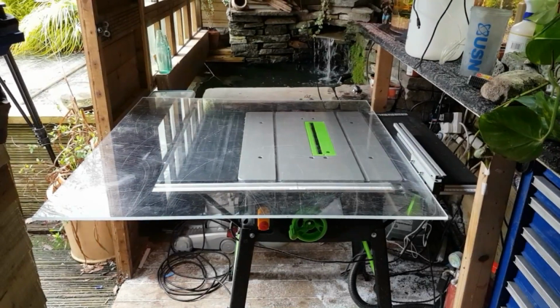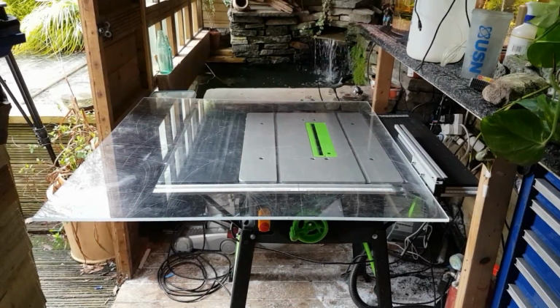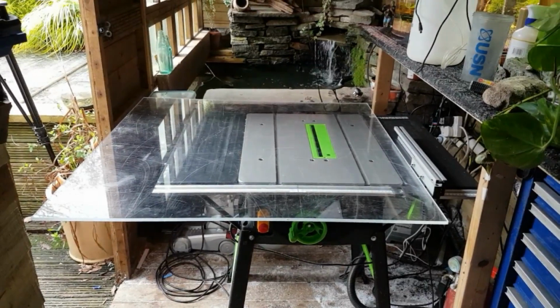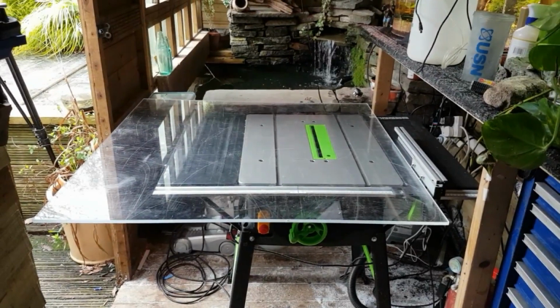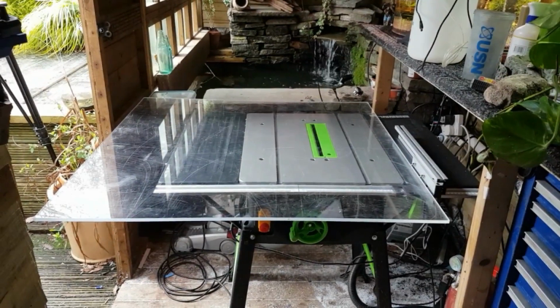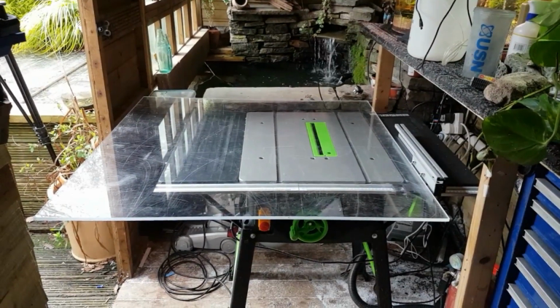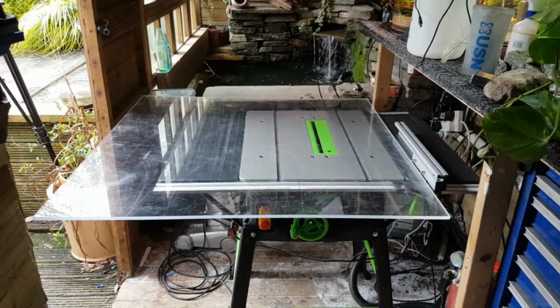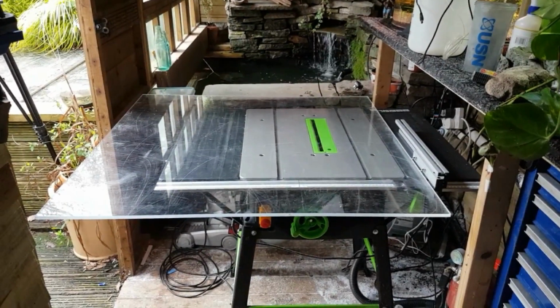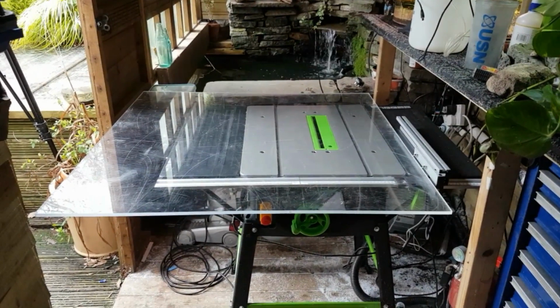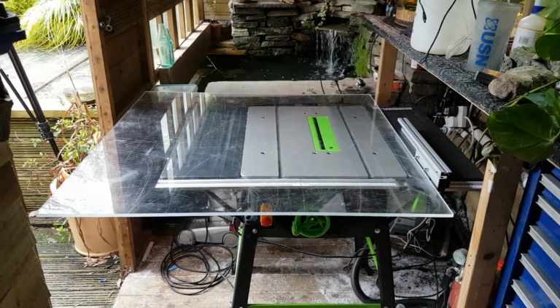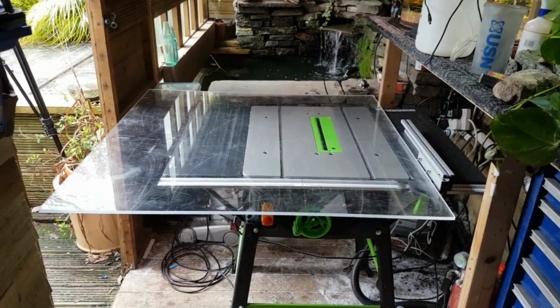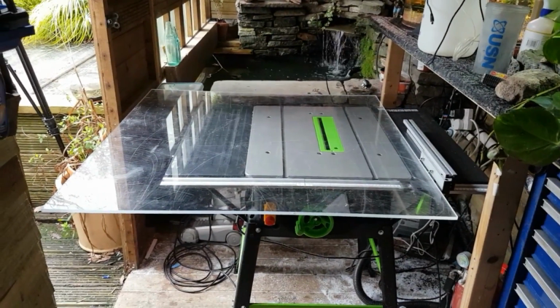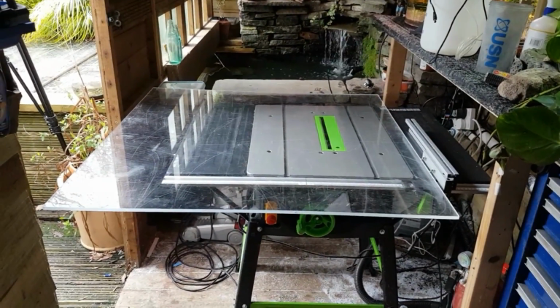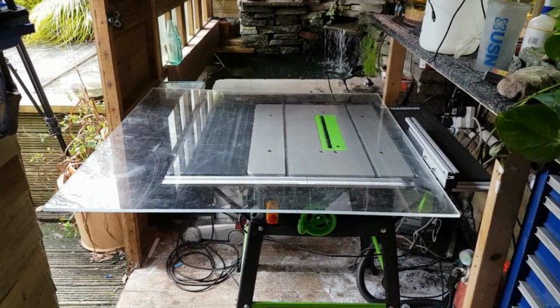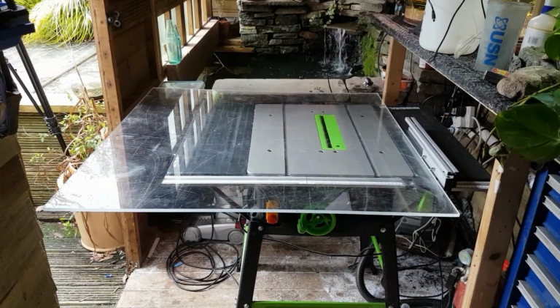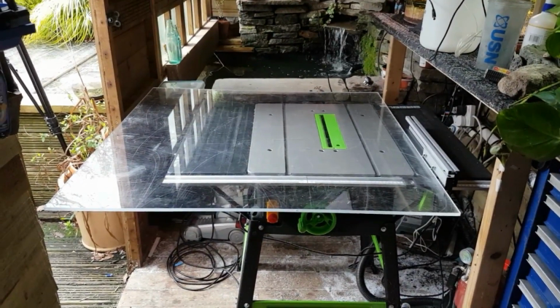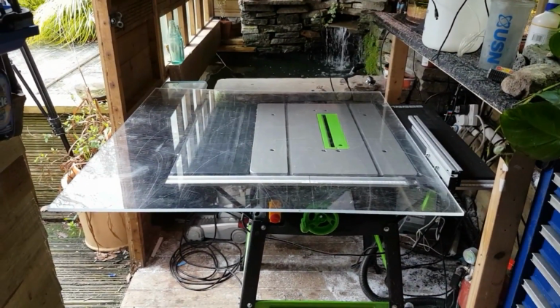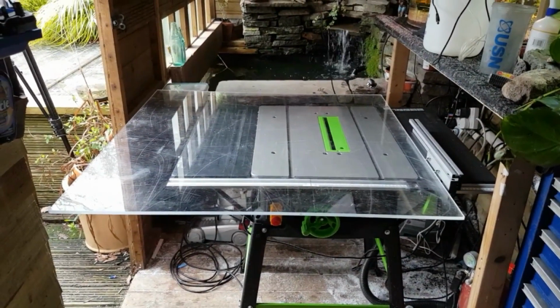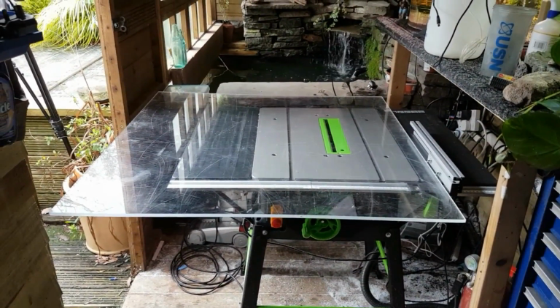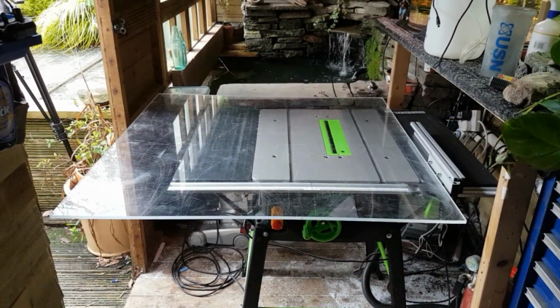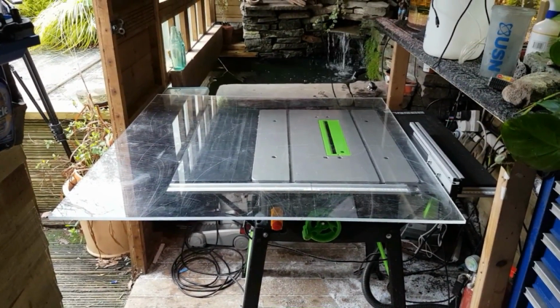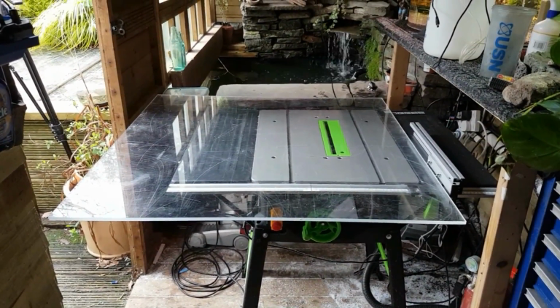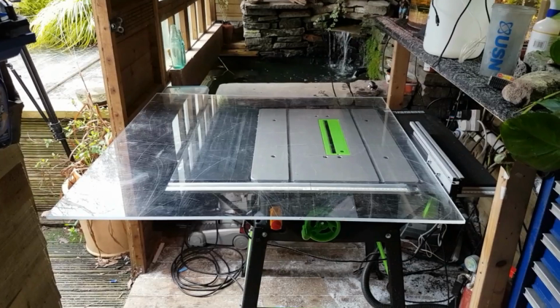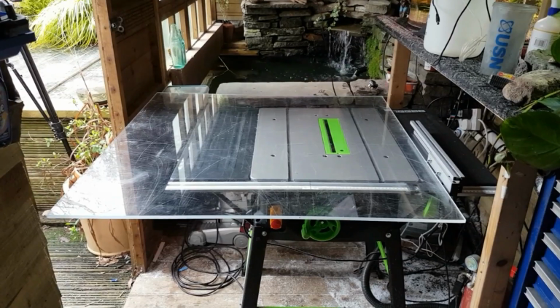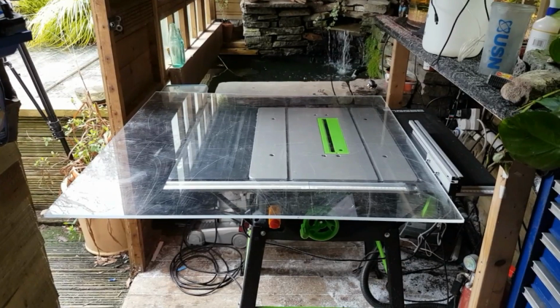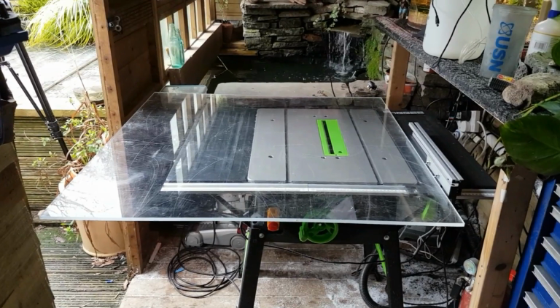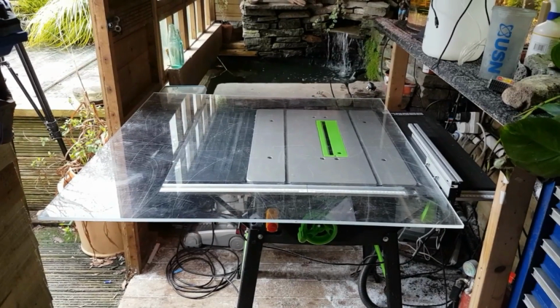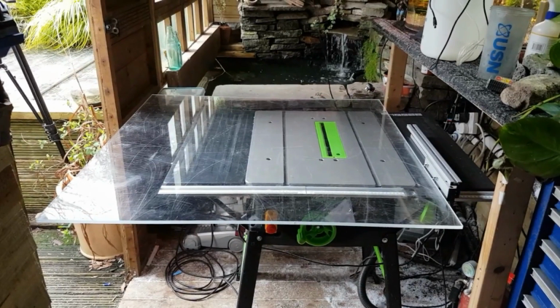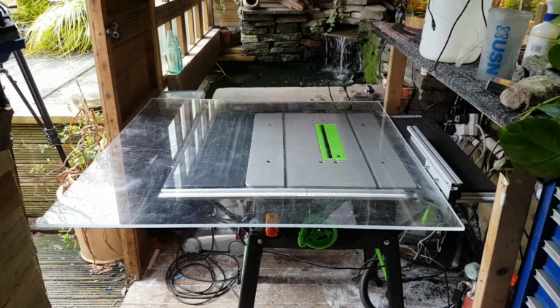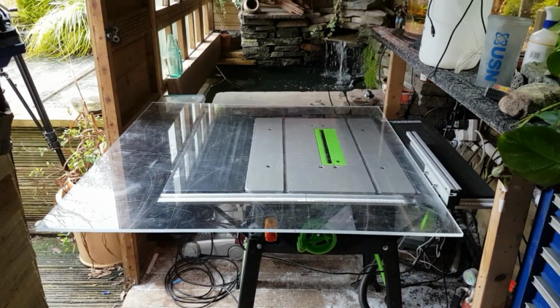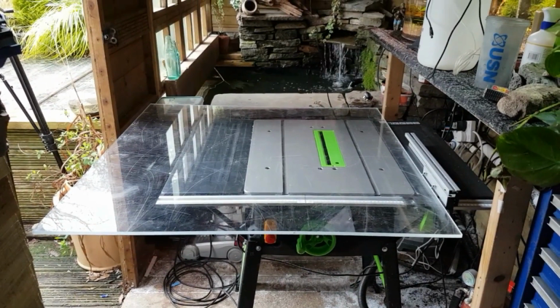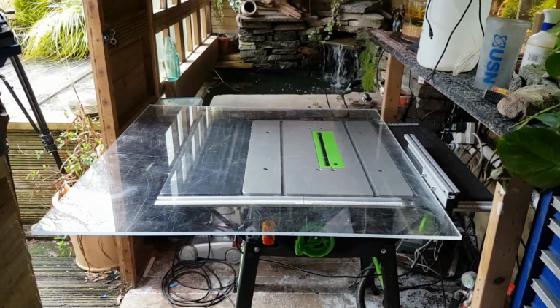Hey, what's going on guys? Mark back in the workshop on Mark's Aquatics. I thought I'd make a start on this jellyfish tank.